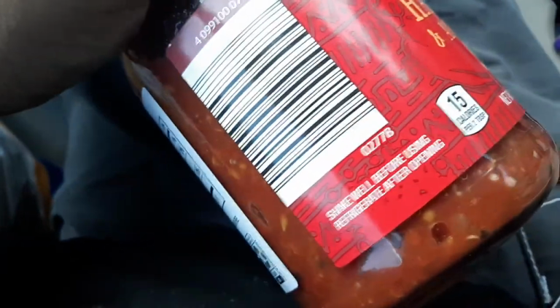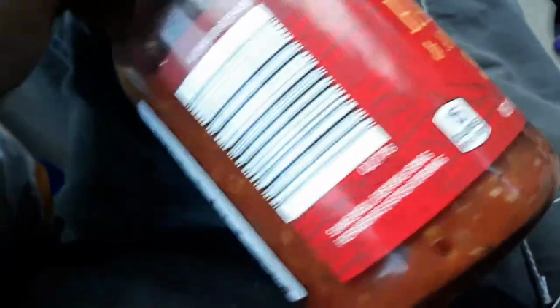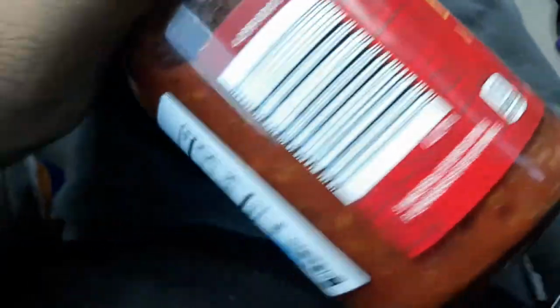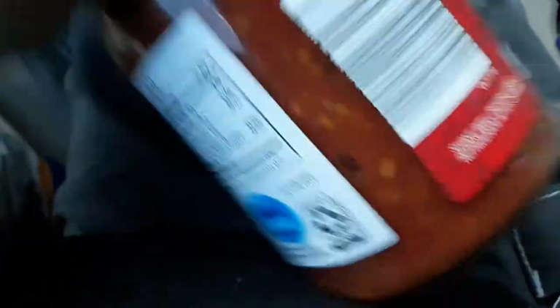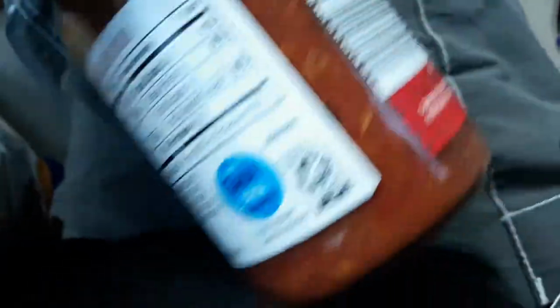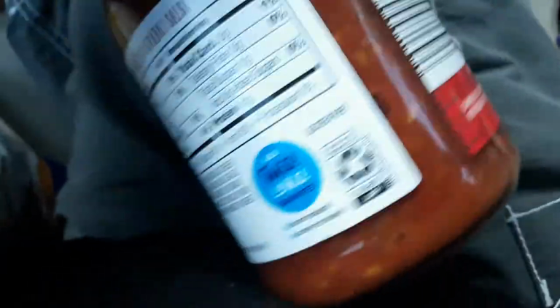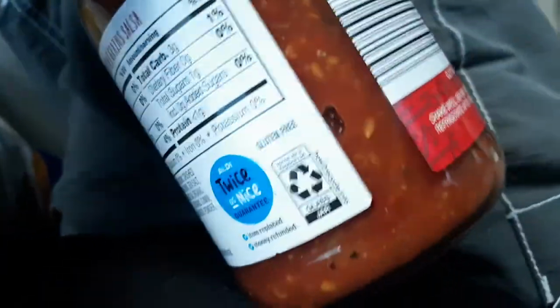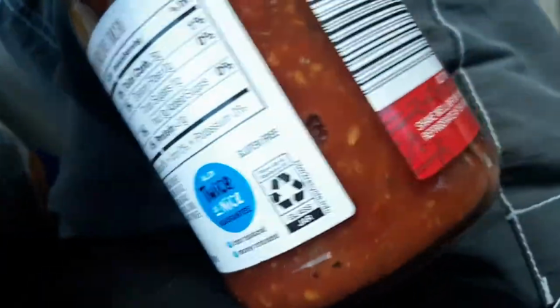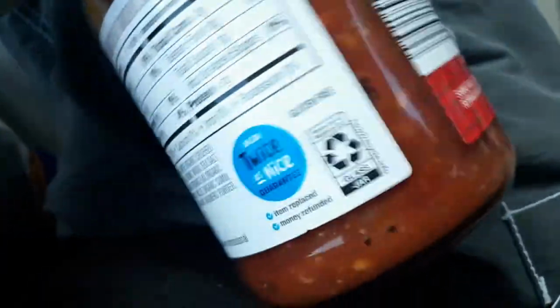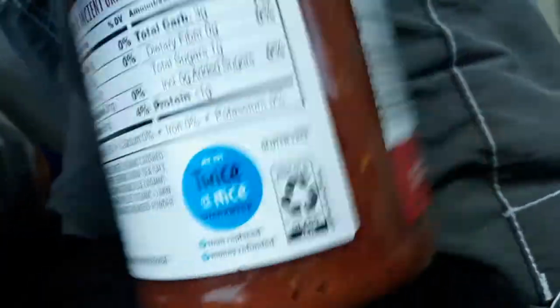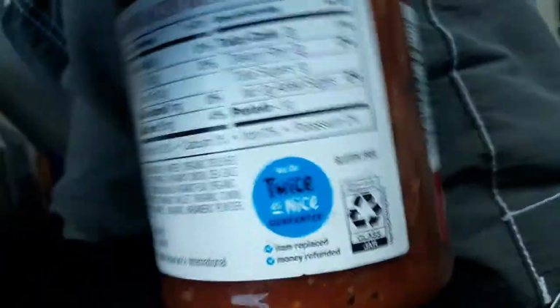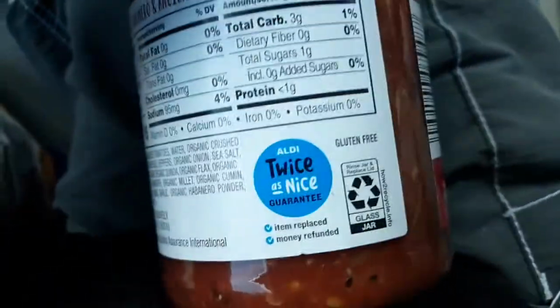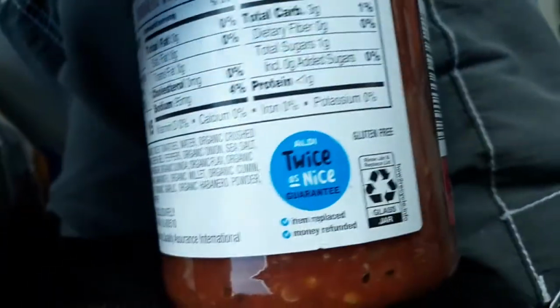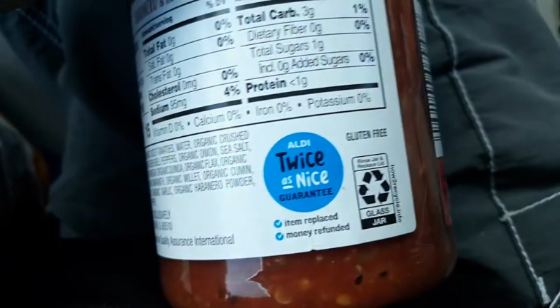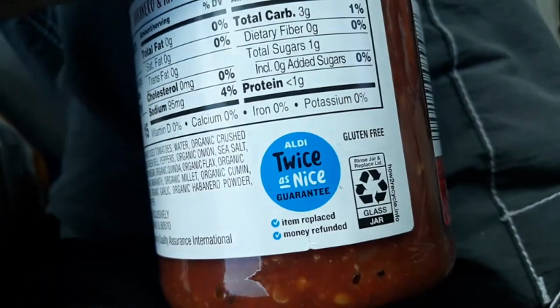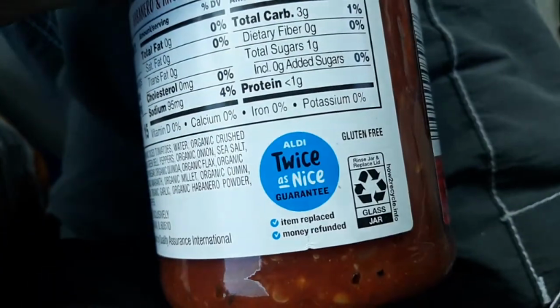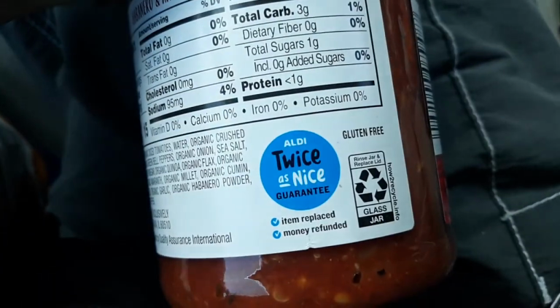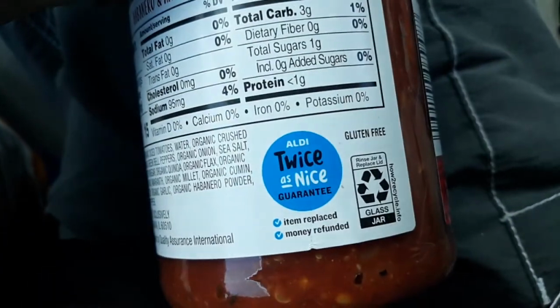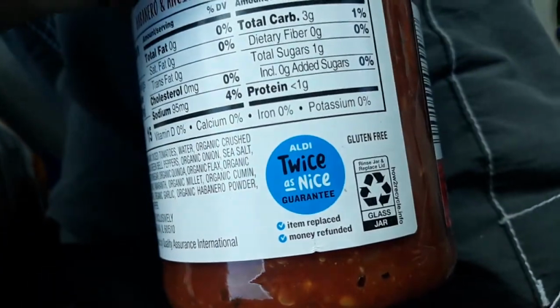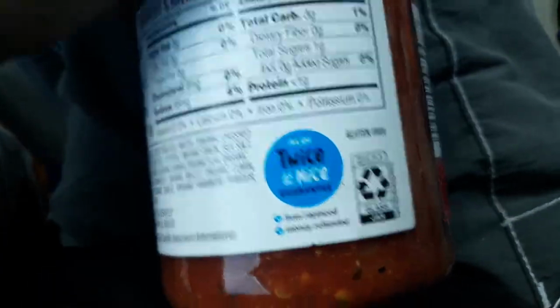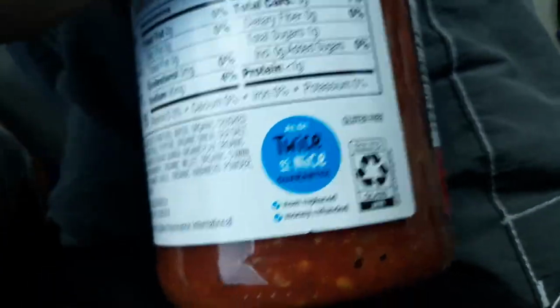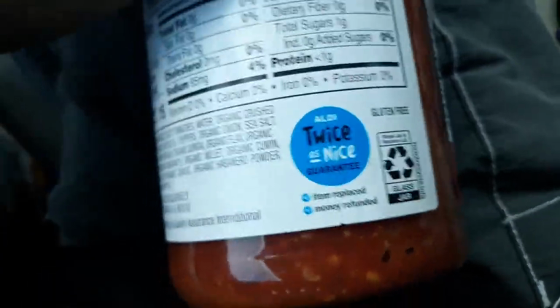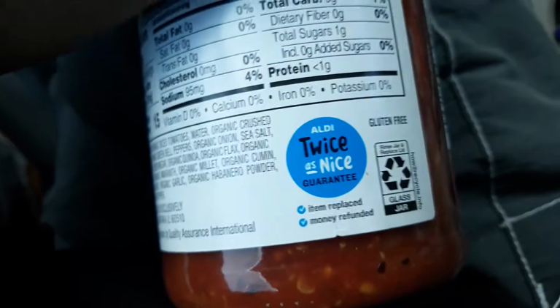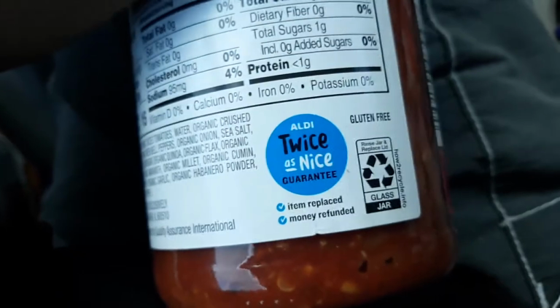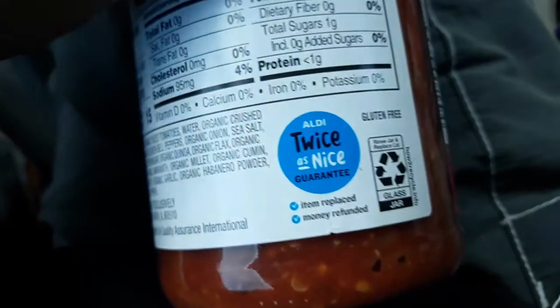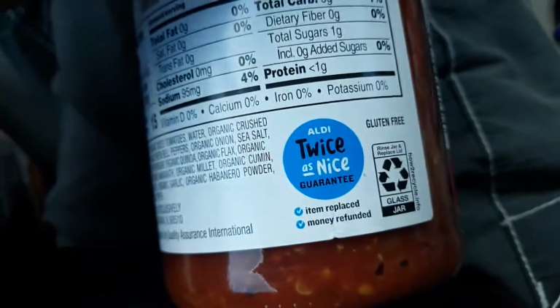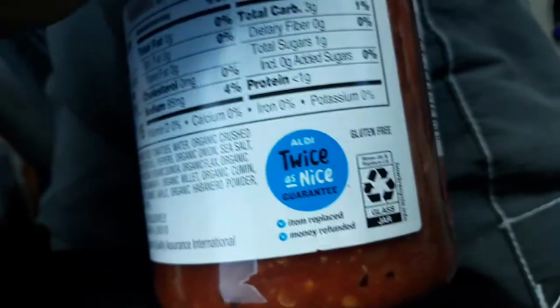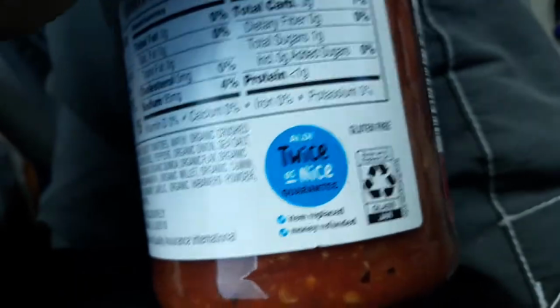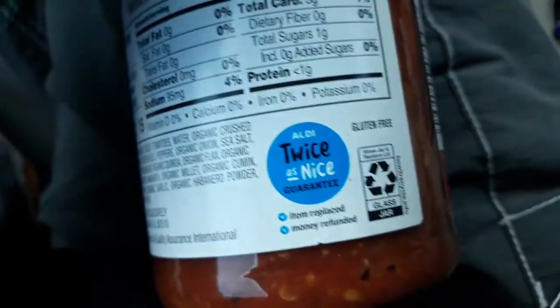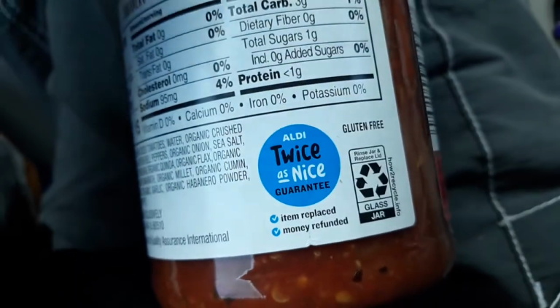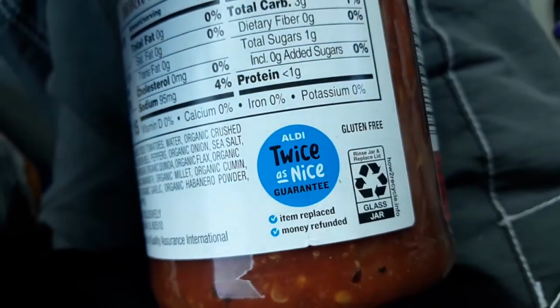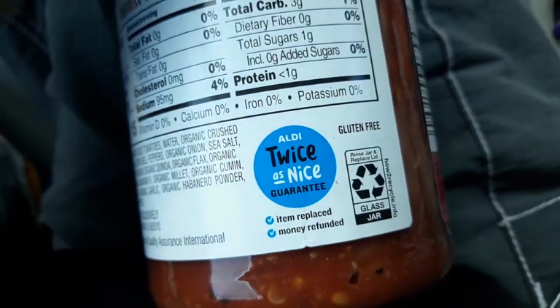This is from Aldi's. Twice as nice. Guaranteed.